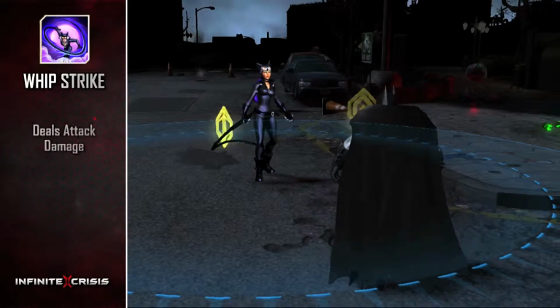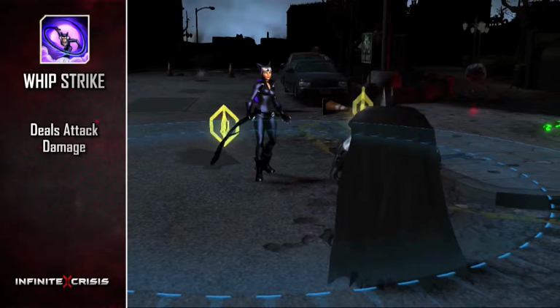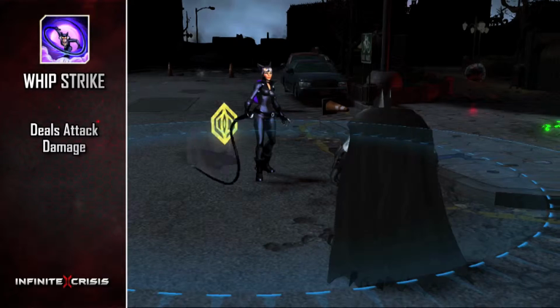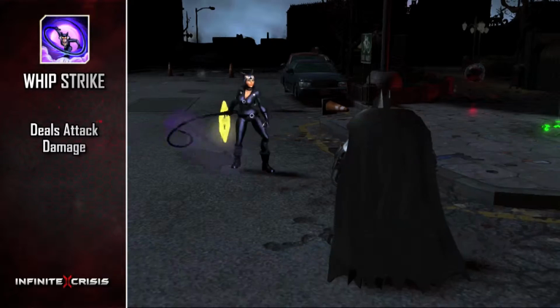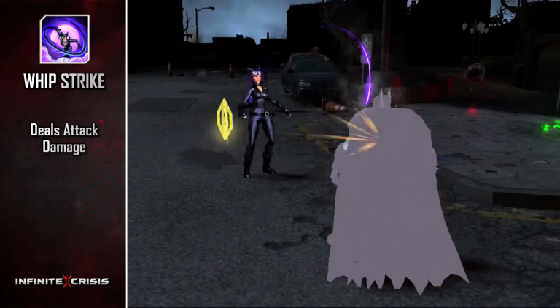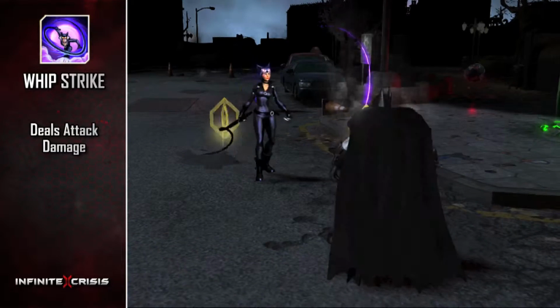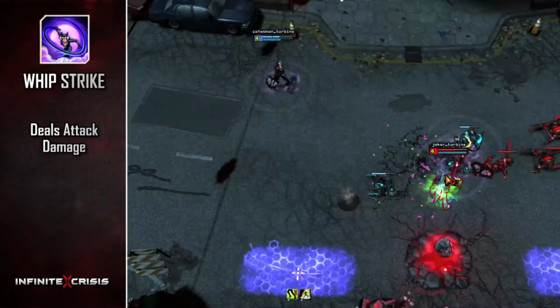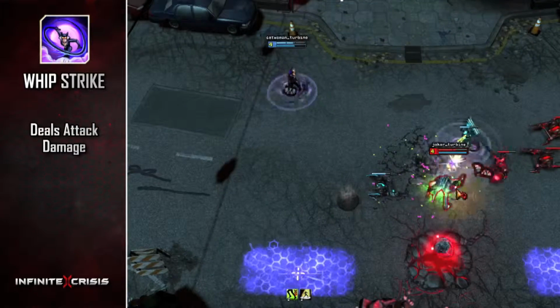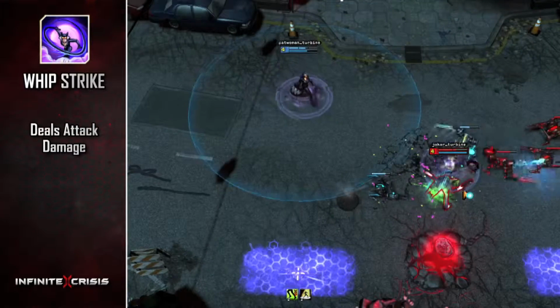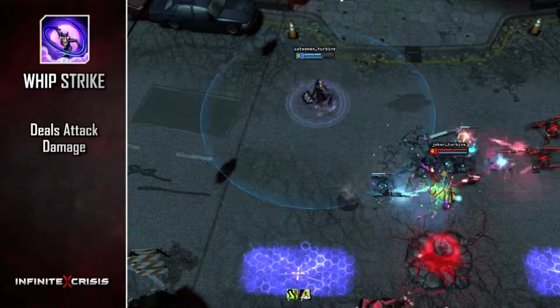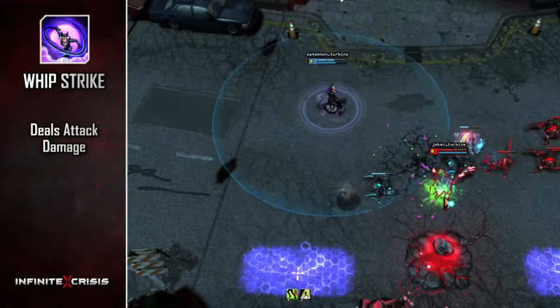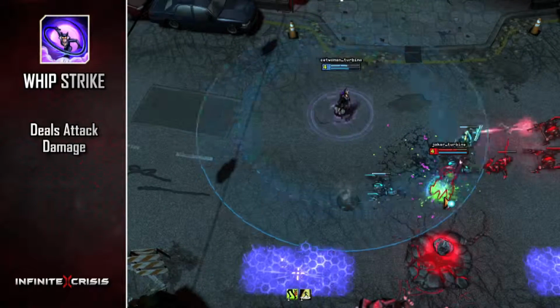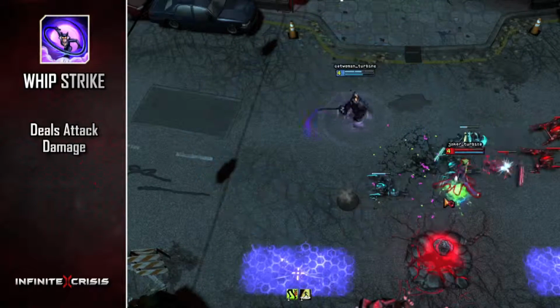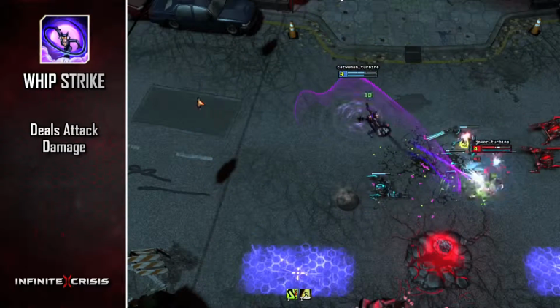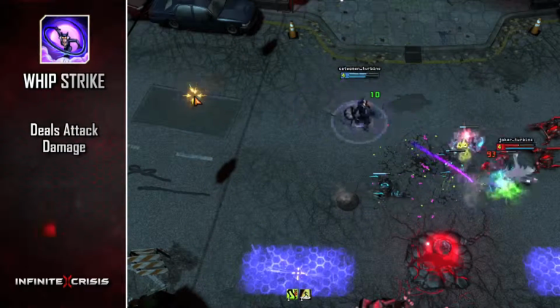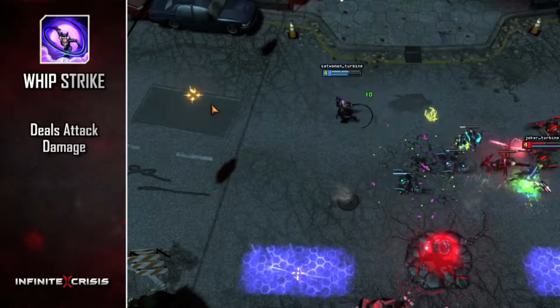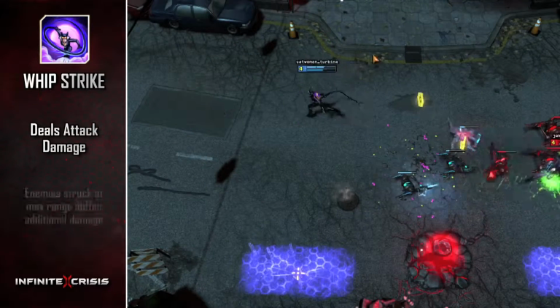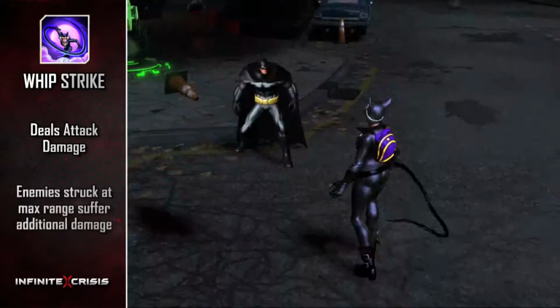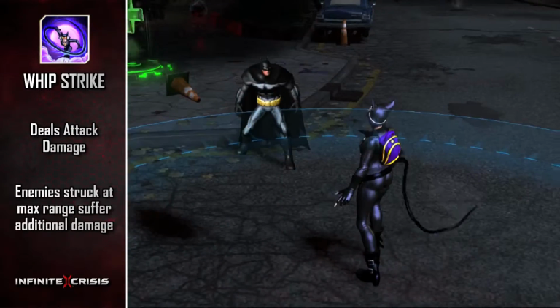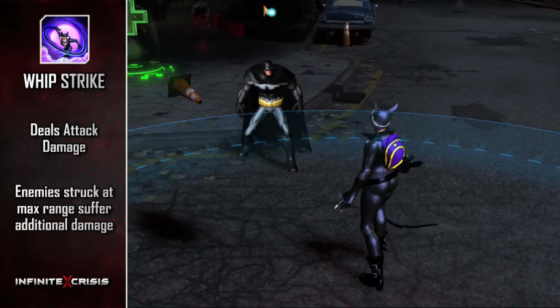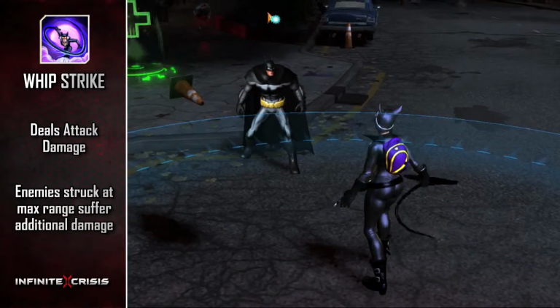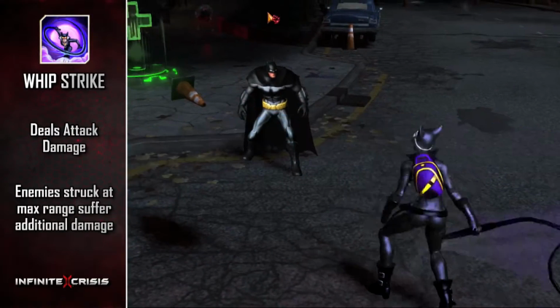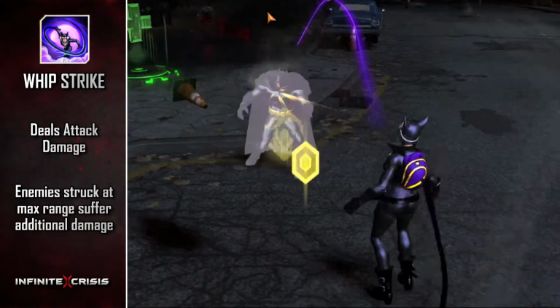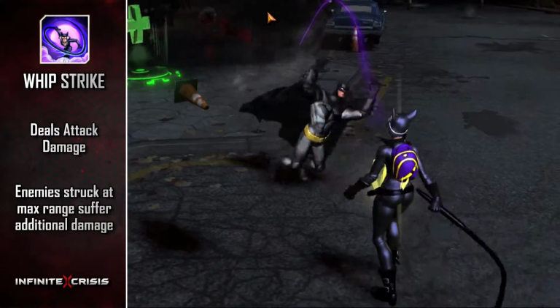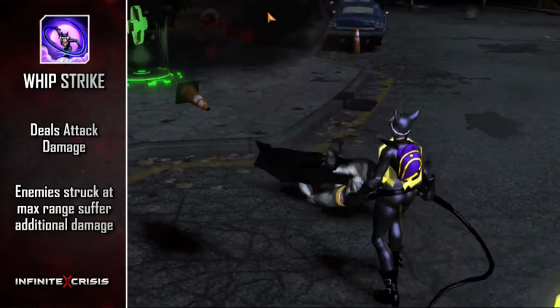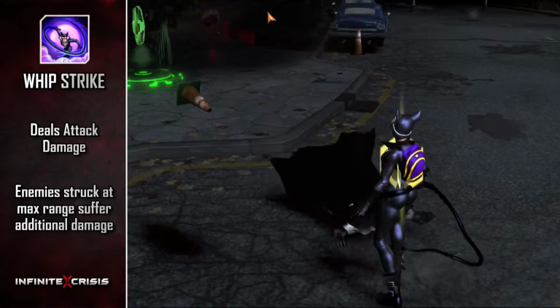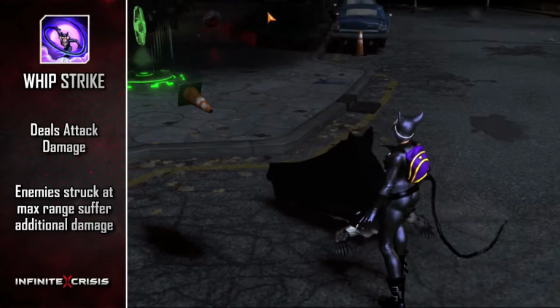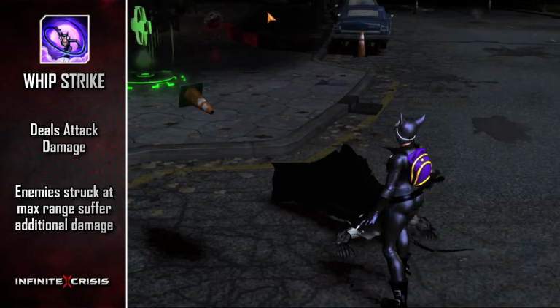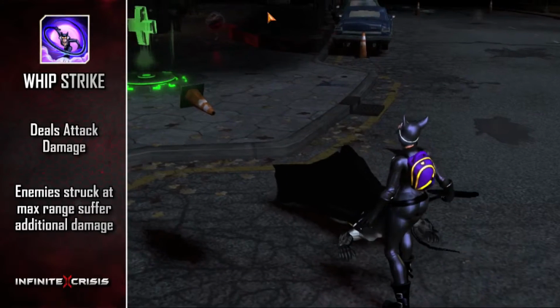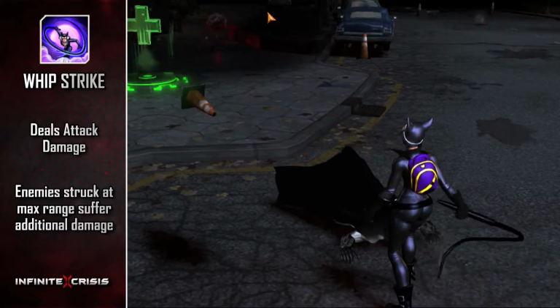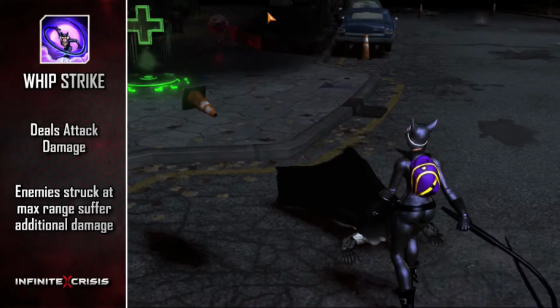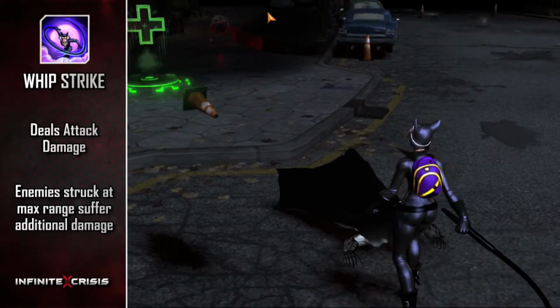Whip Strike deals attack damage and is considered a basic attack. Enemies struck at the farthest edge of Whip Strike's range suffer additional damage.